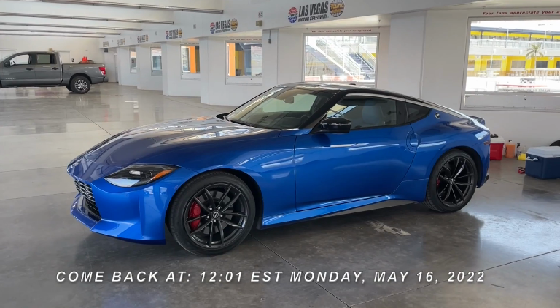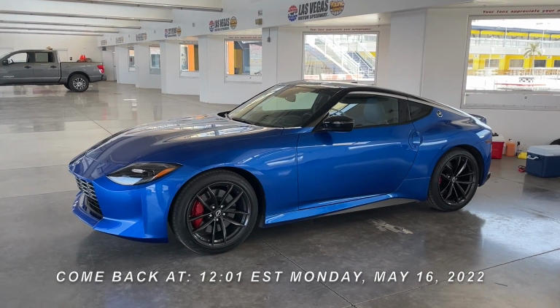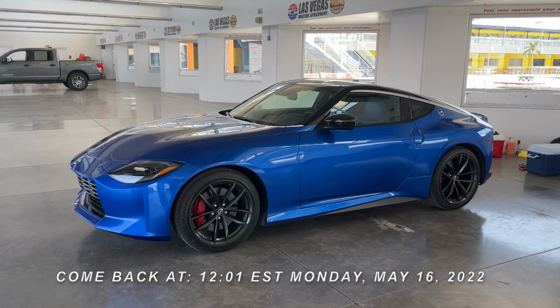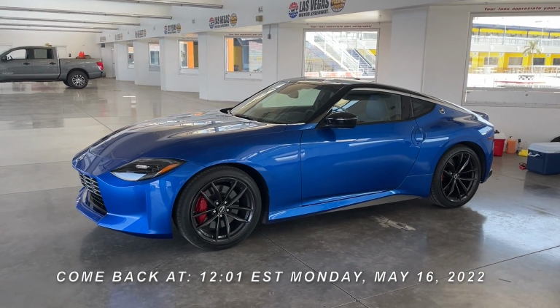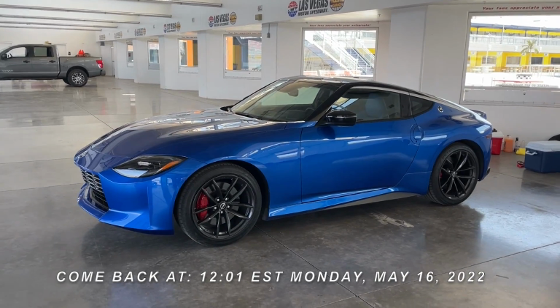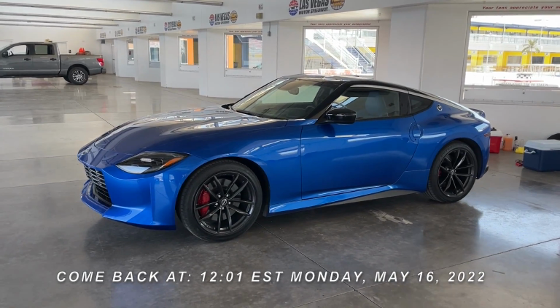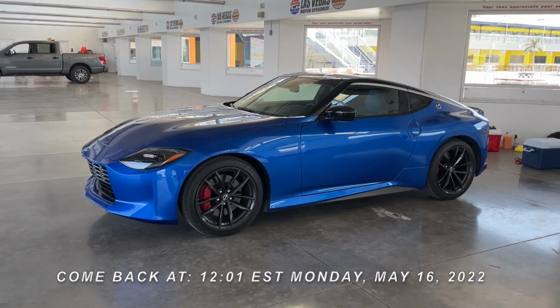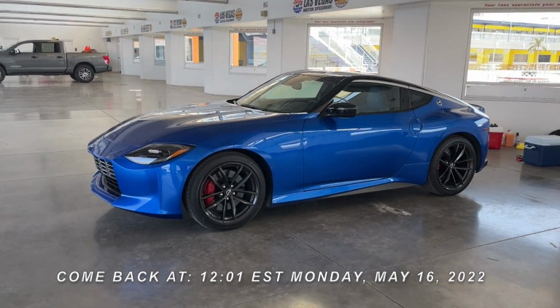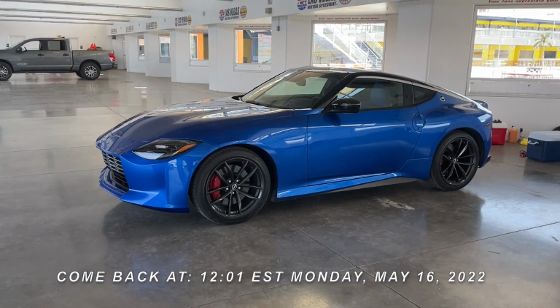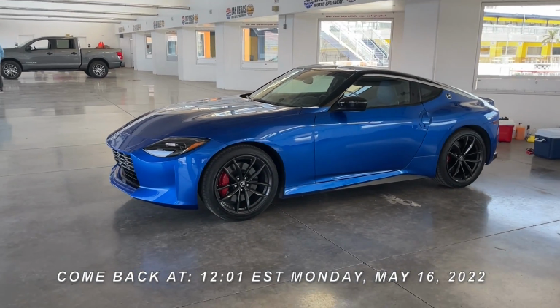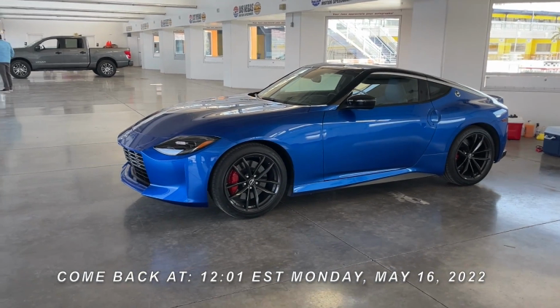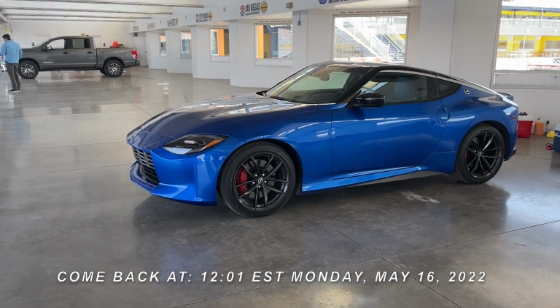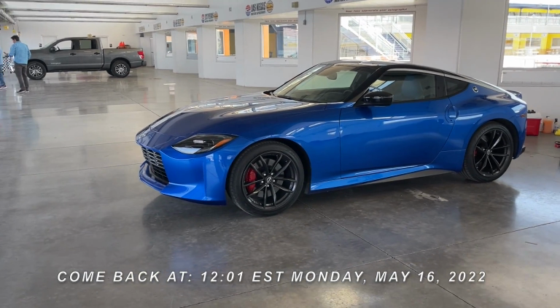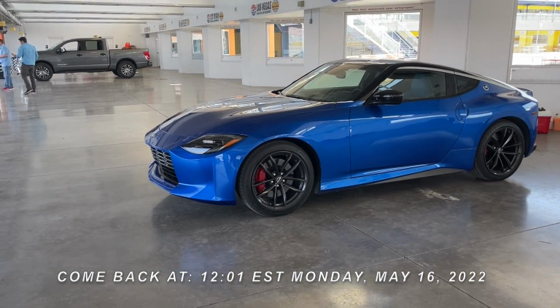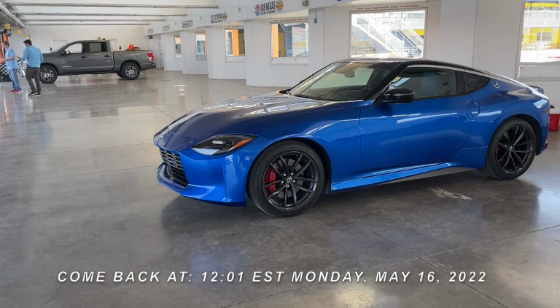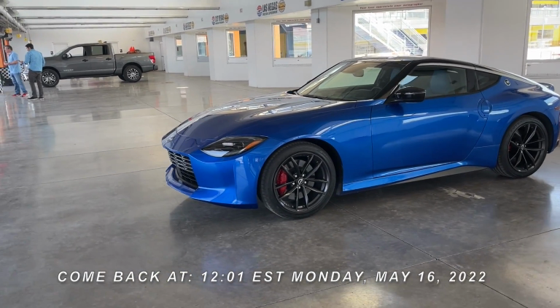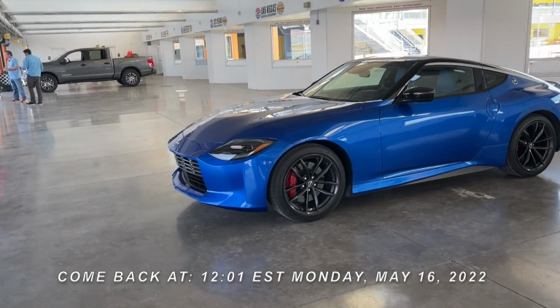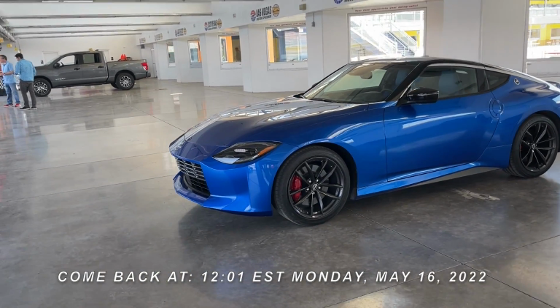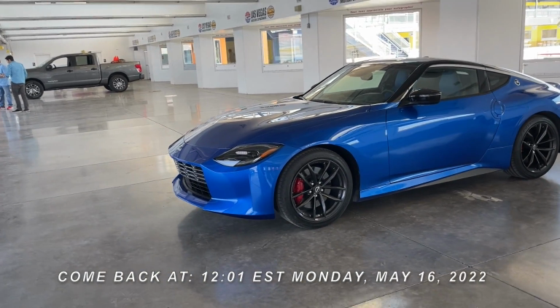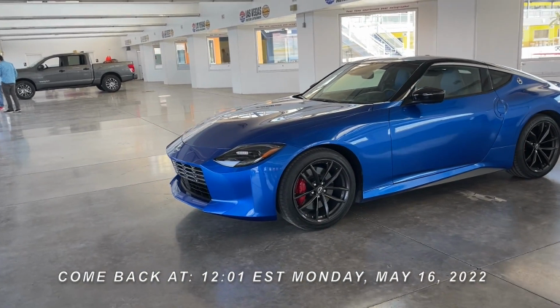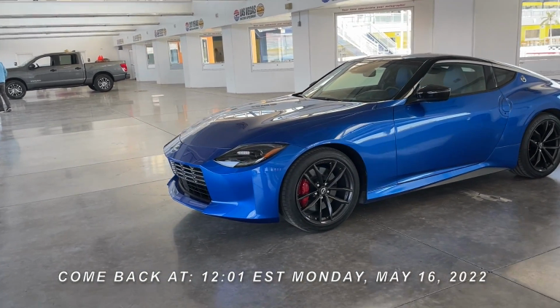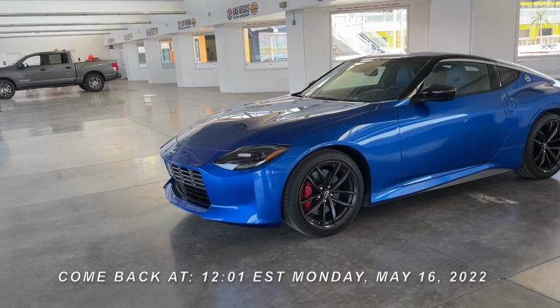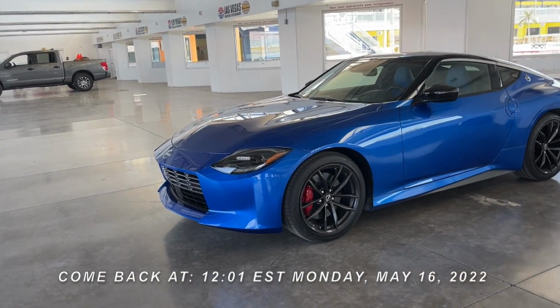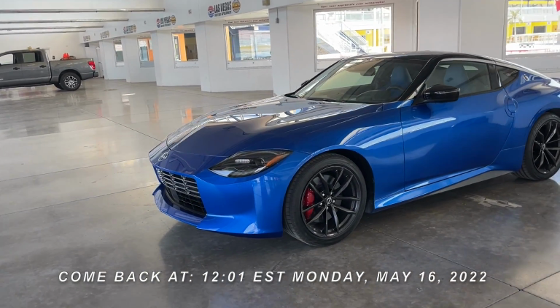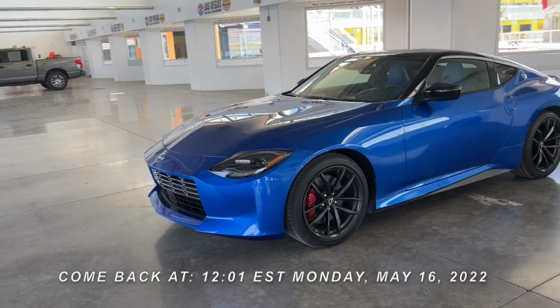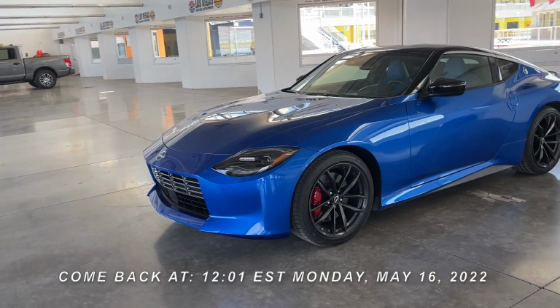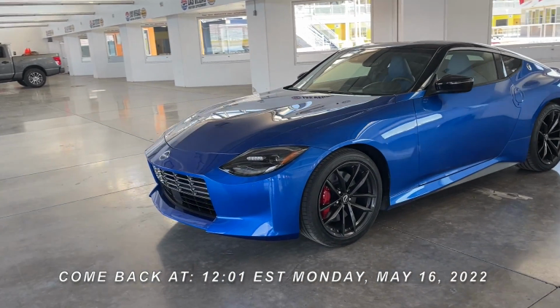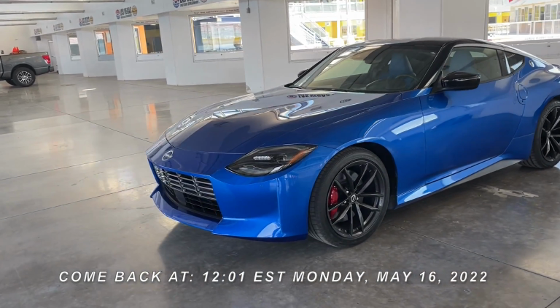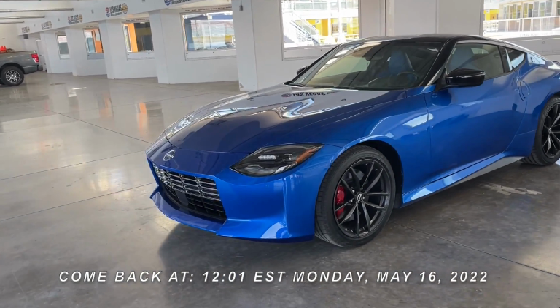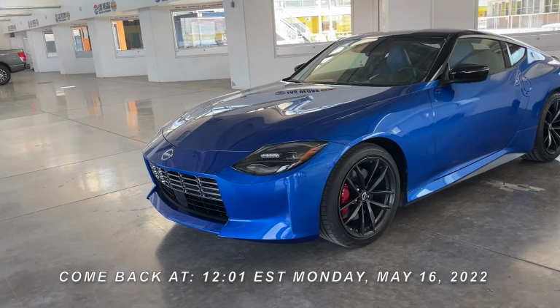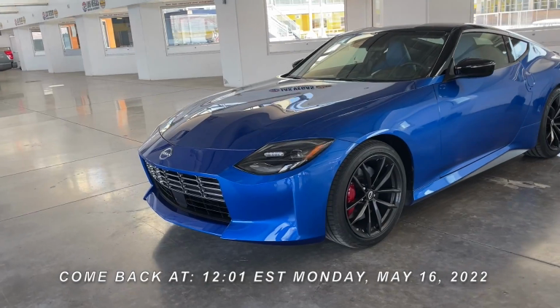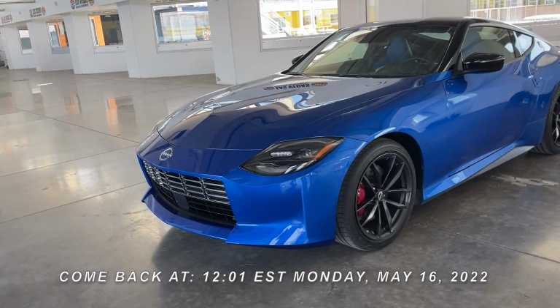But without further ado, let's start walking around this really, really gorgeous car.